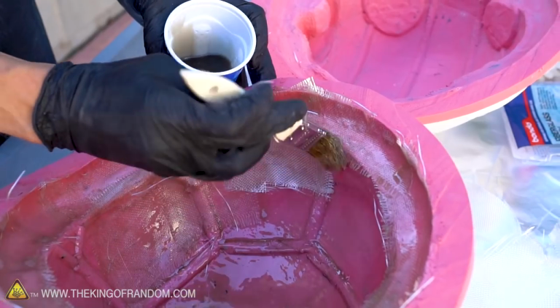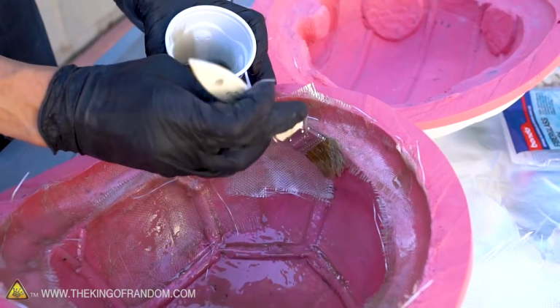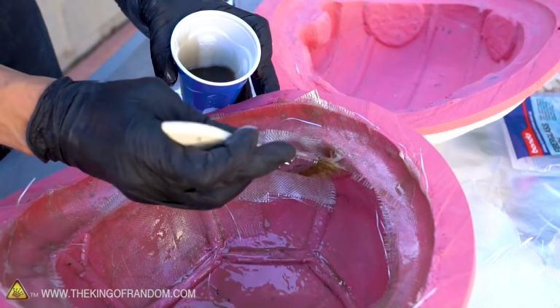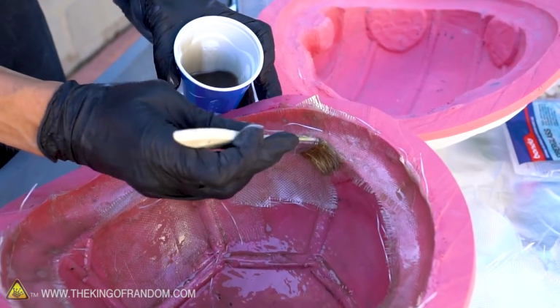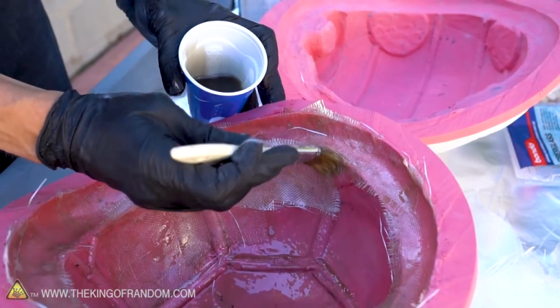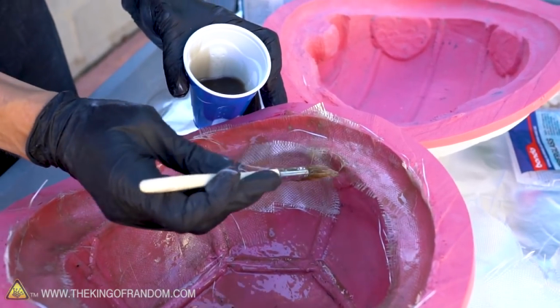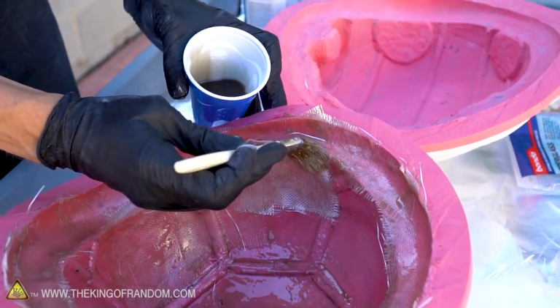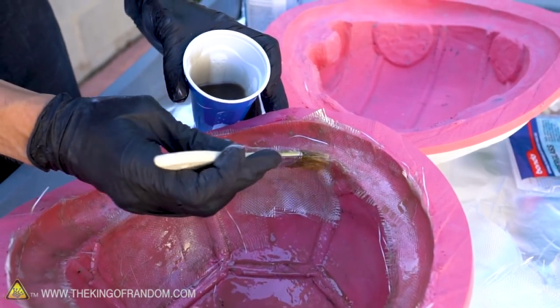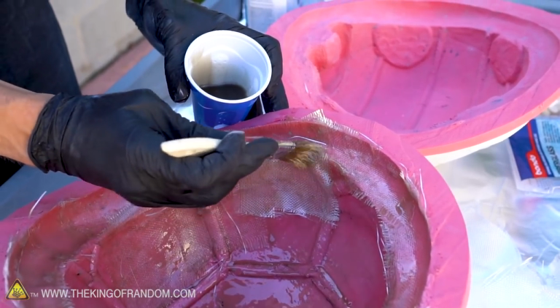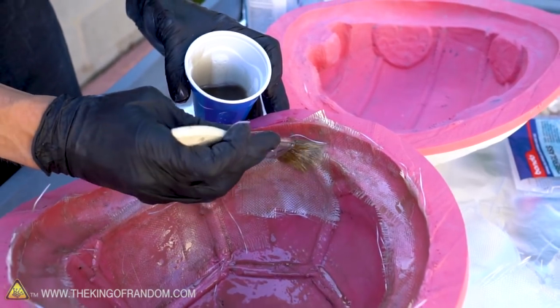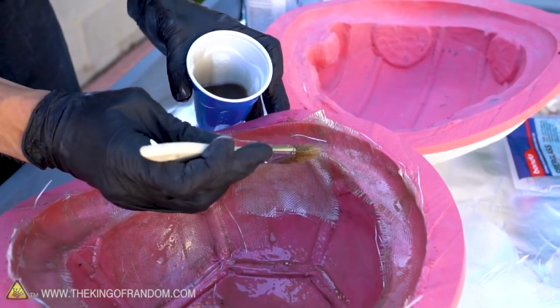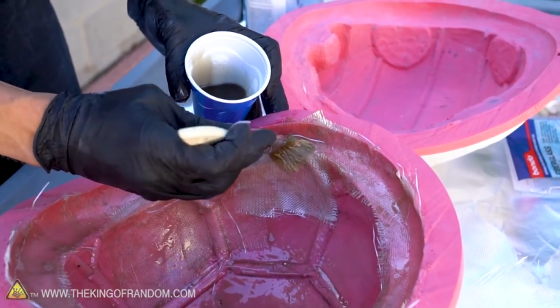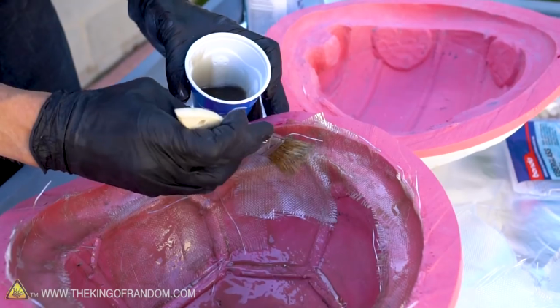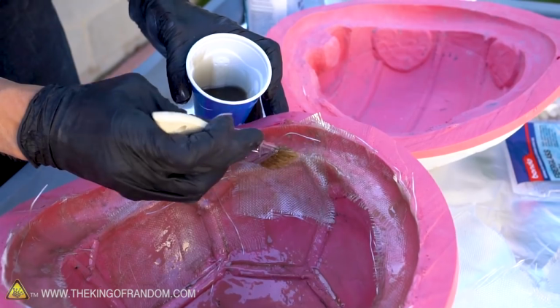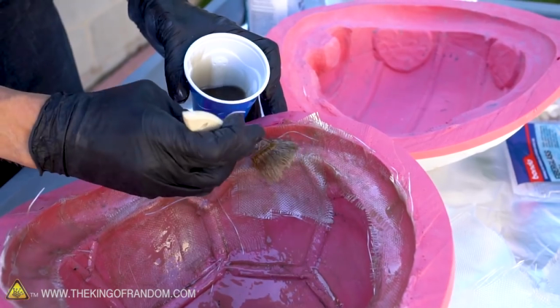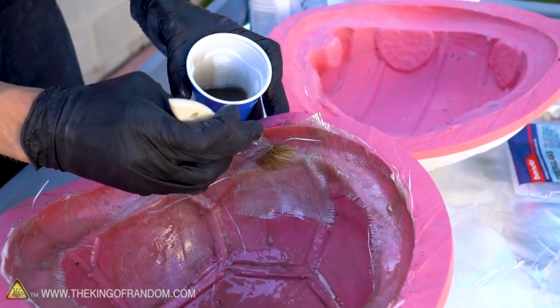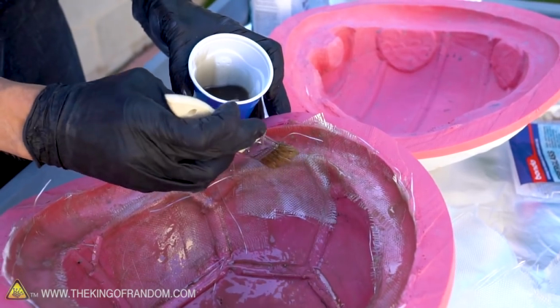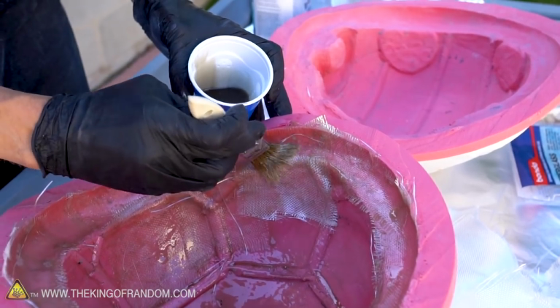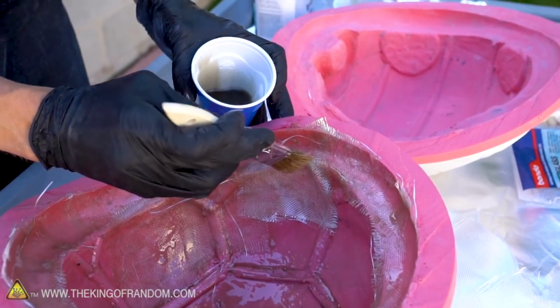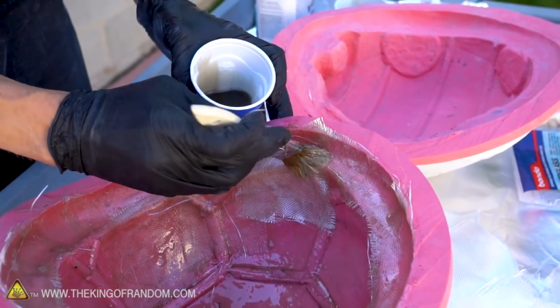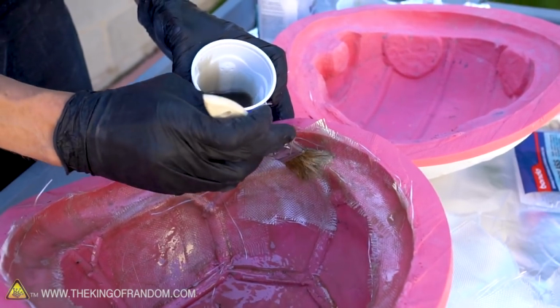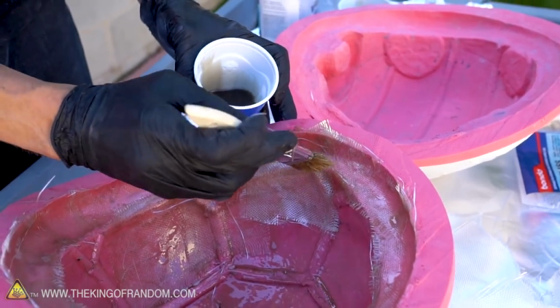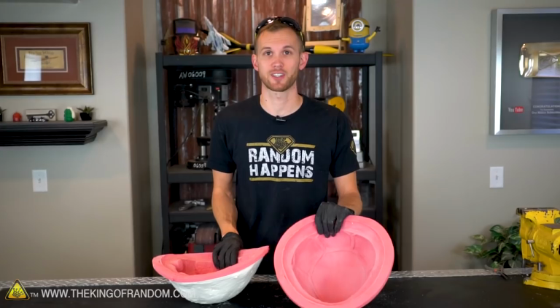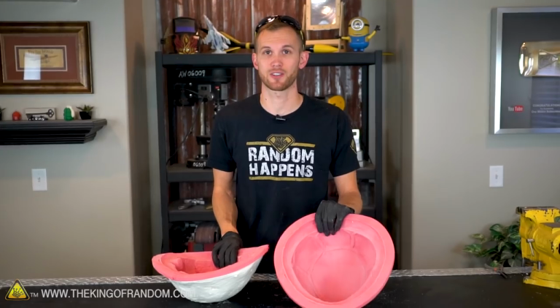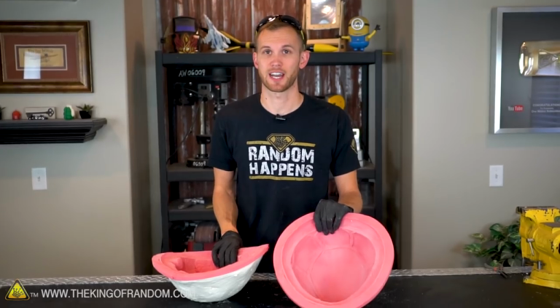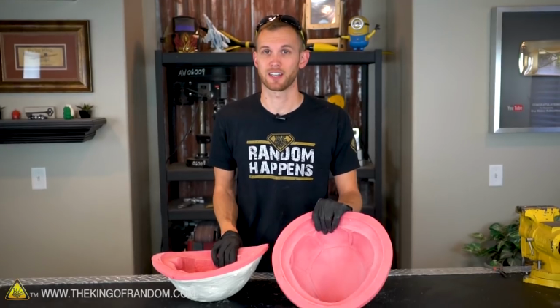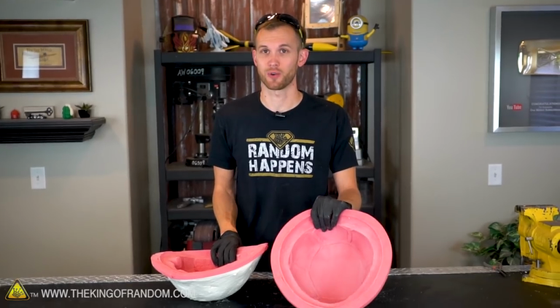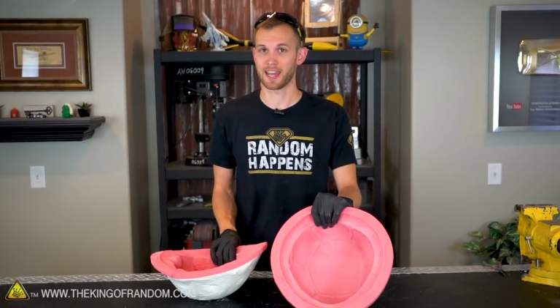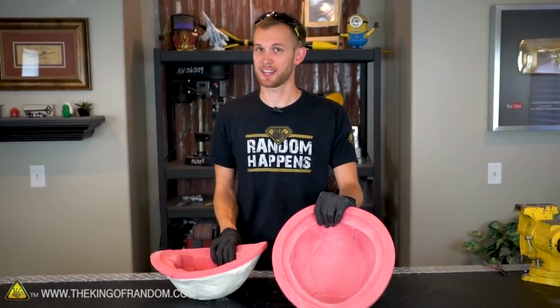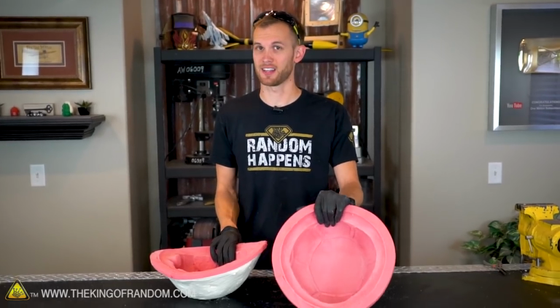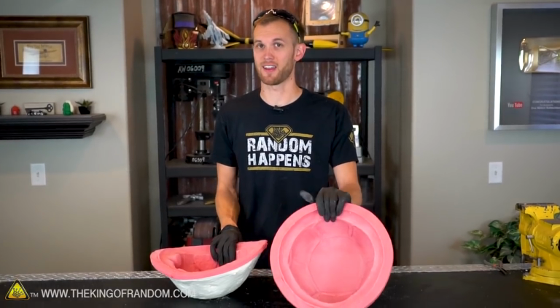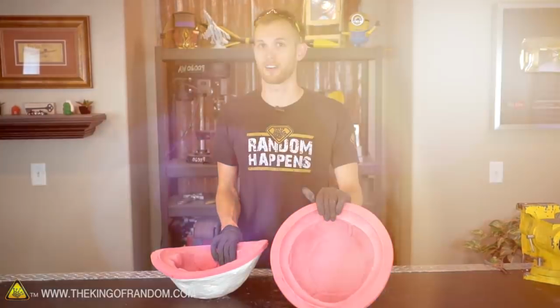Fiberglass resin smells really strongly and it's not very good to breathe in, so we're going to take our shells outside and do our casting there.